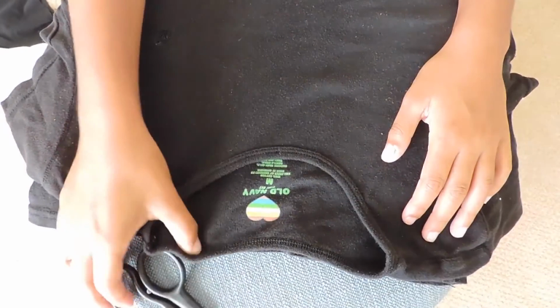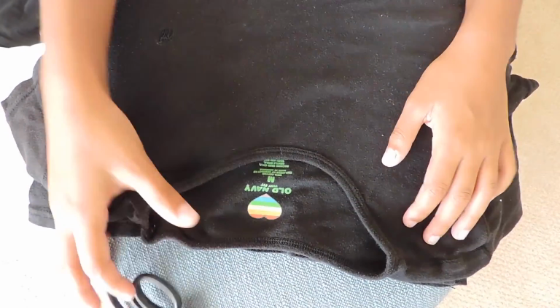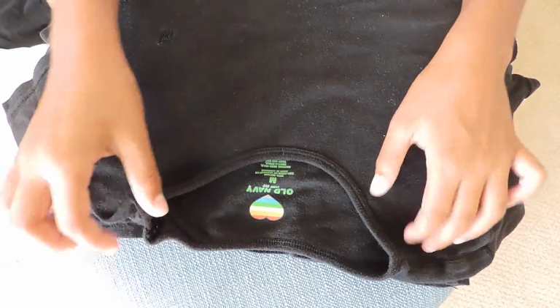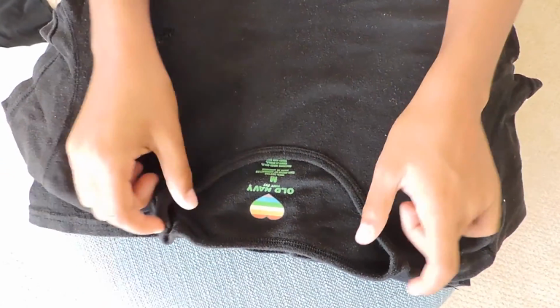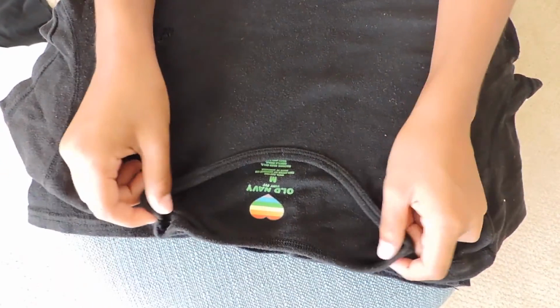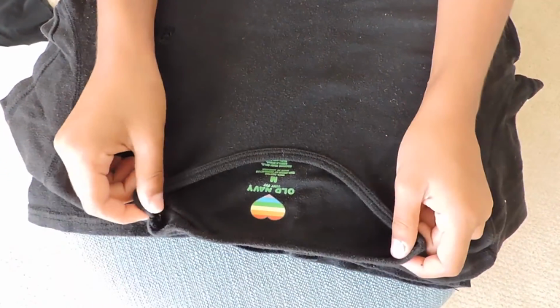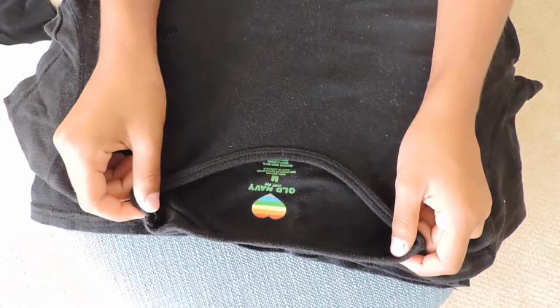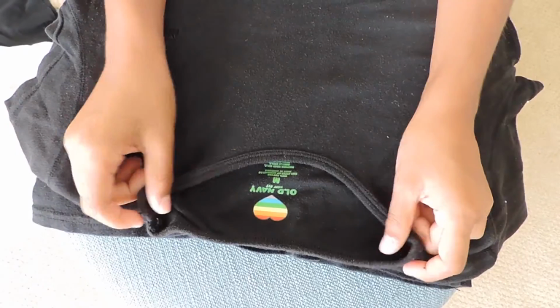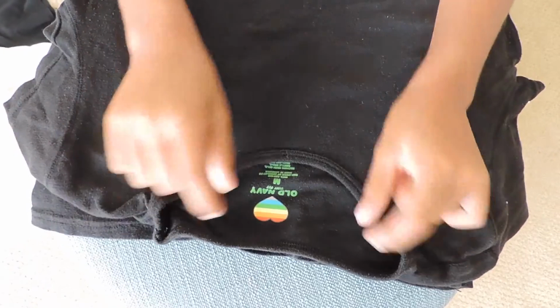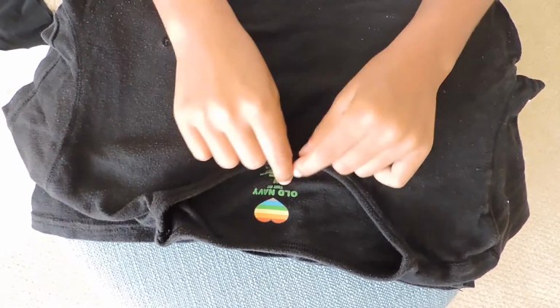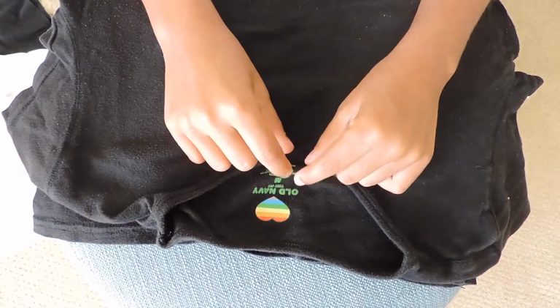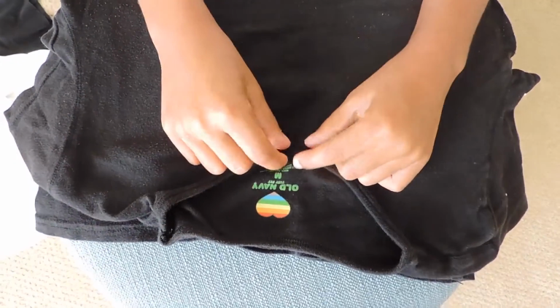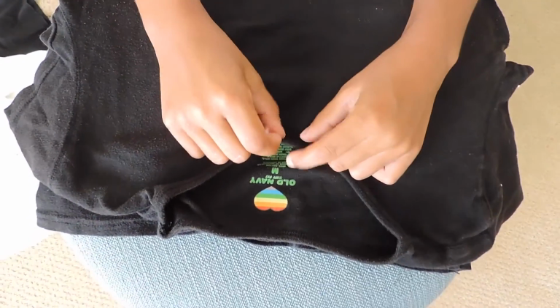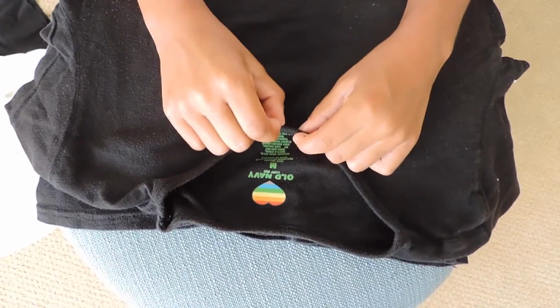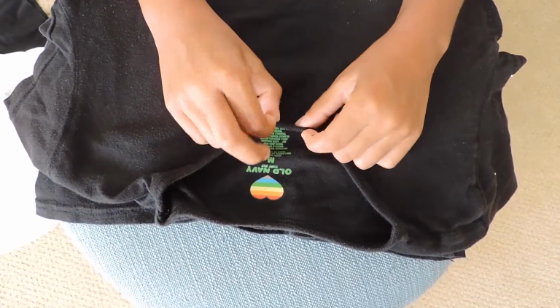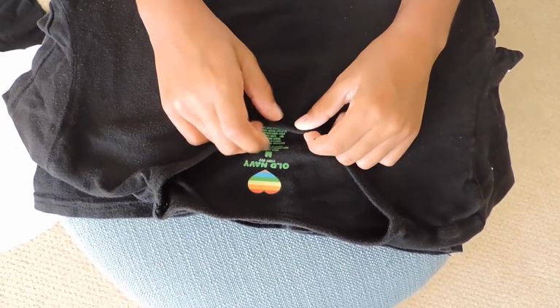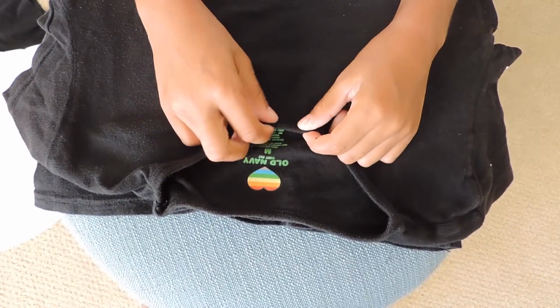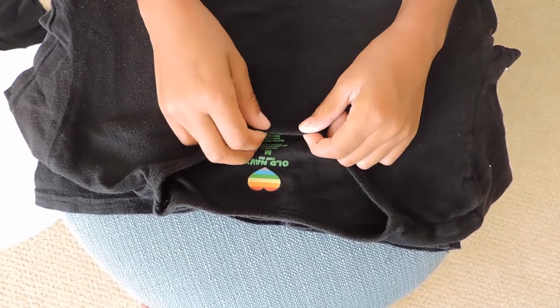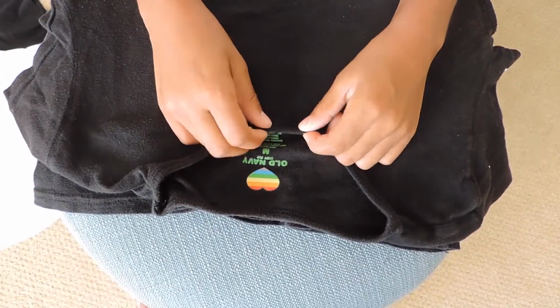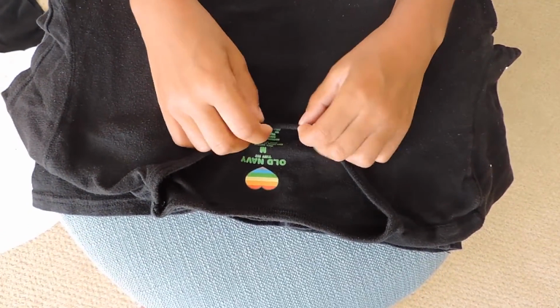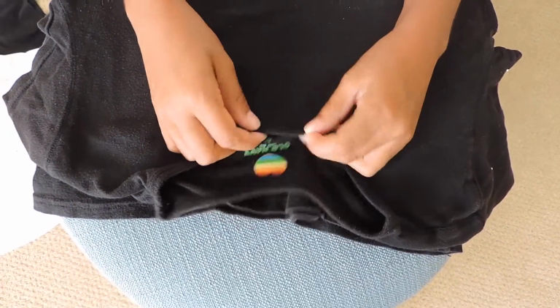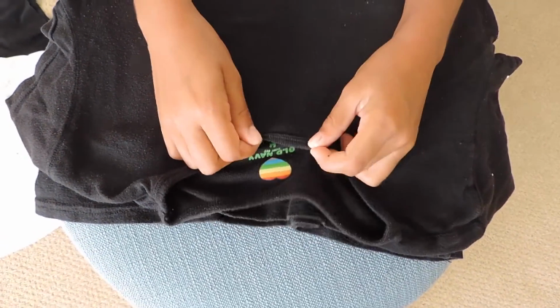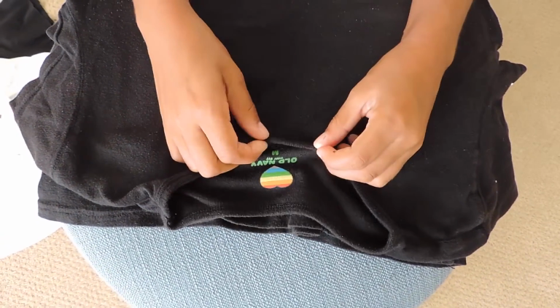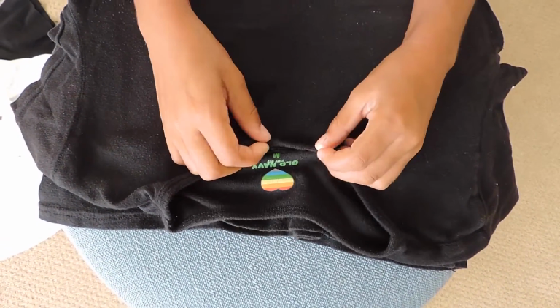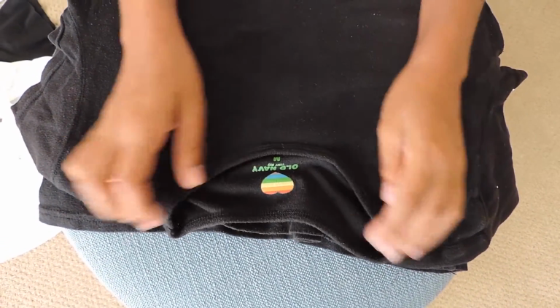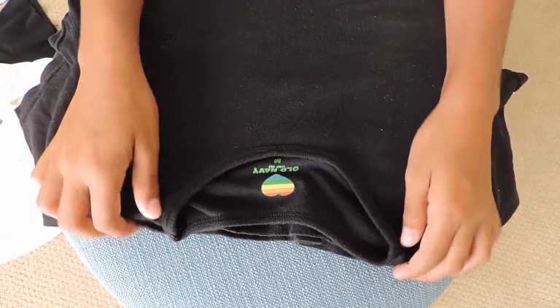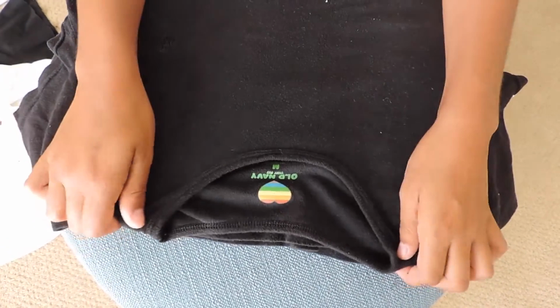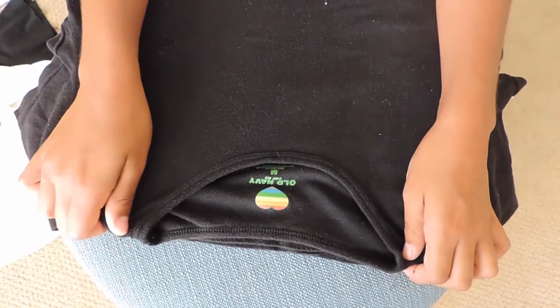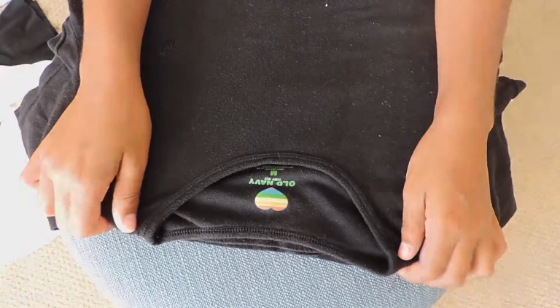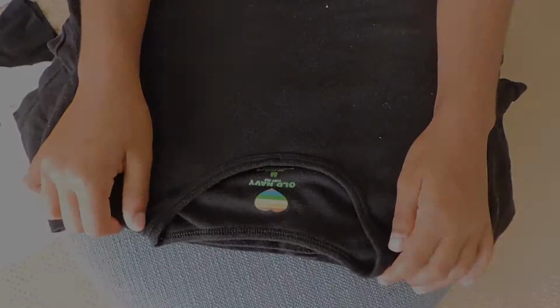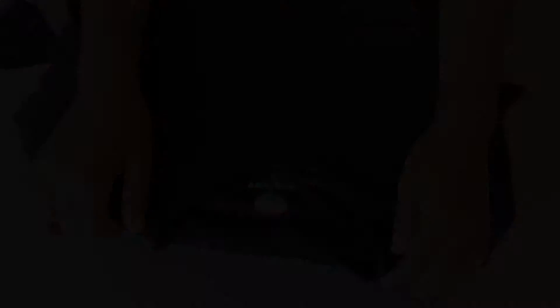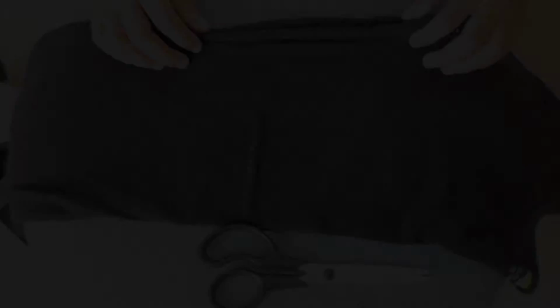The first thing that must always go is the collar, but as you can see my collar is very thin so I'm going to leave it be.